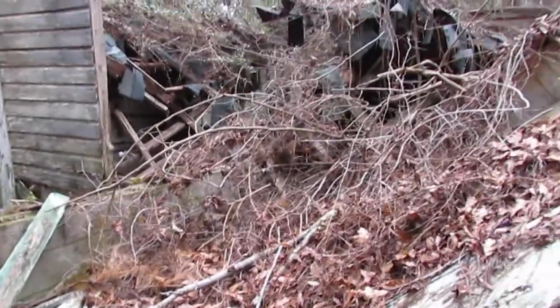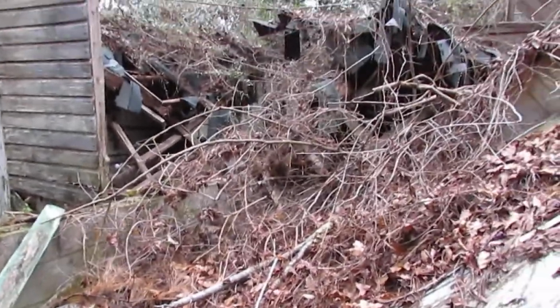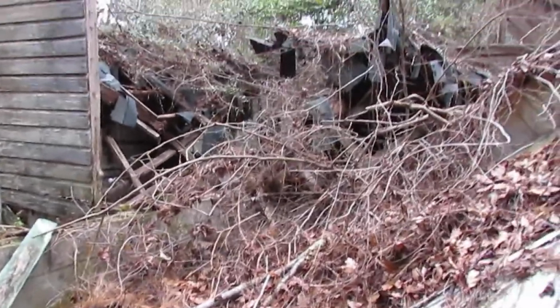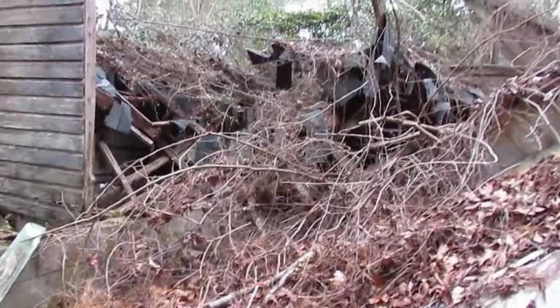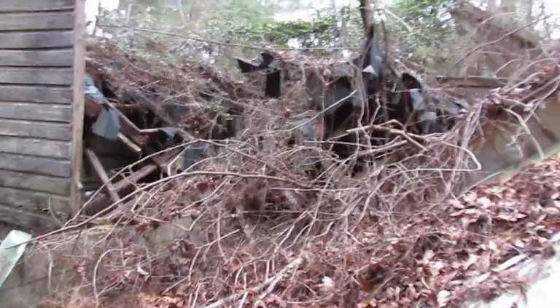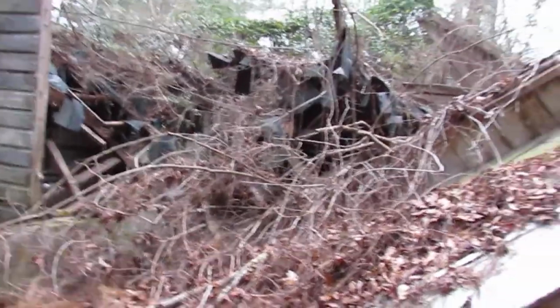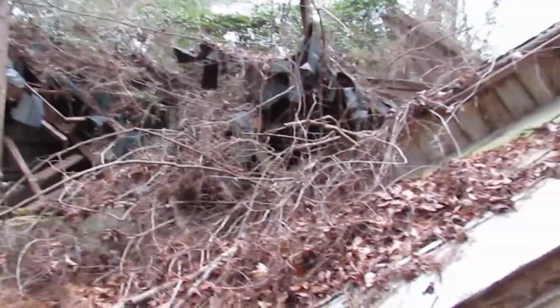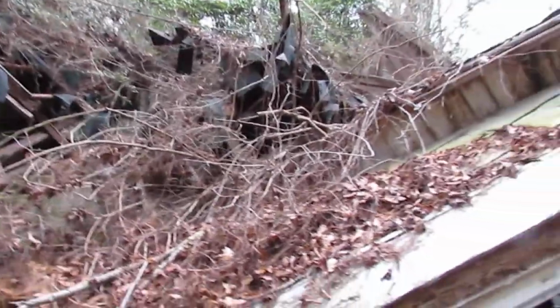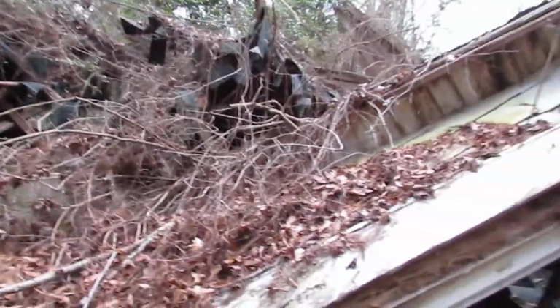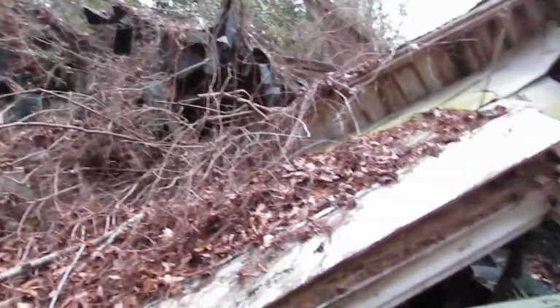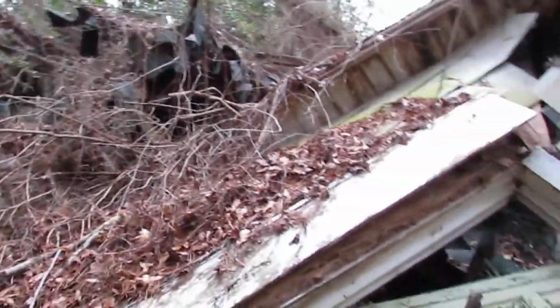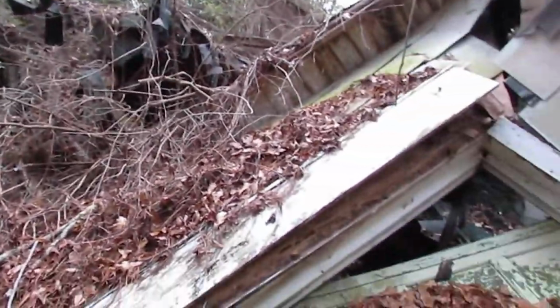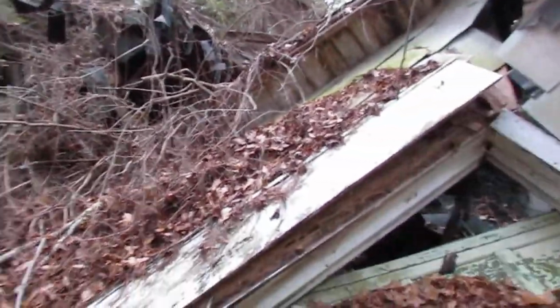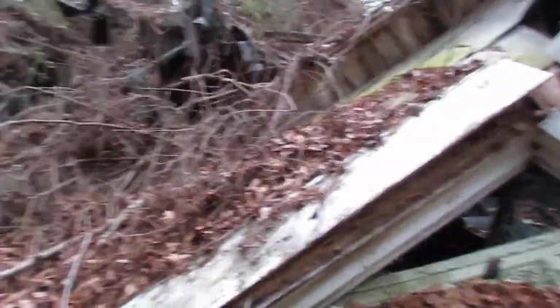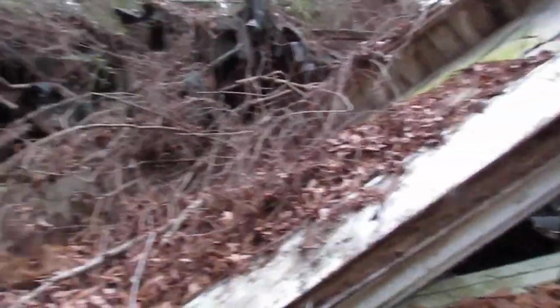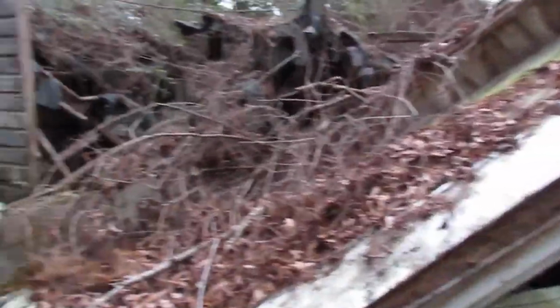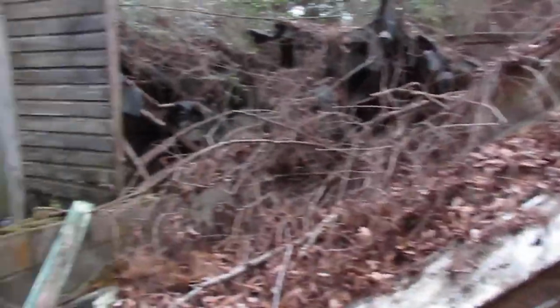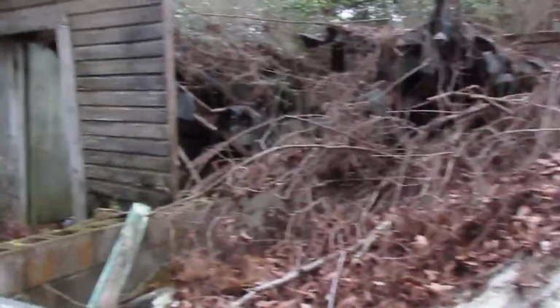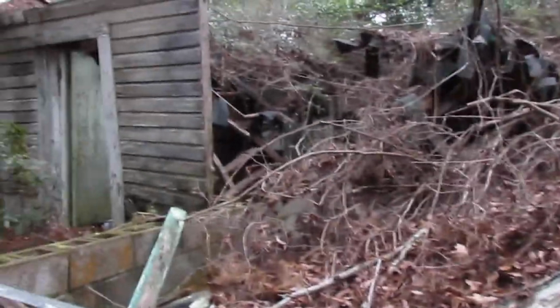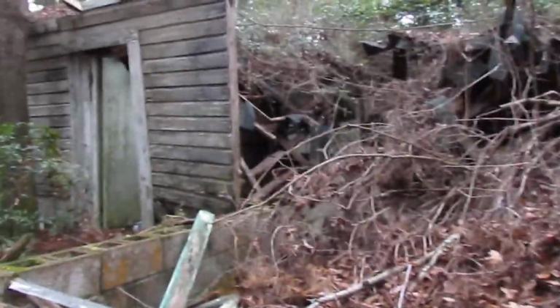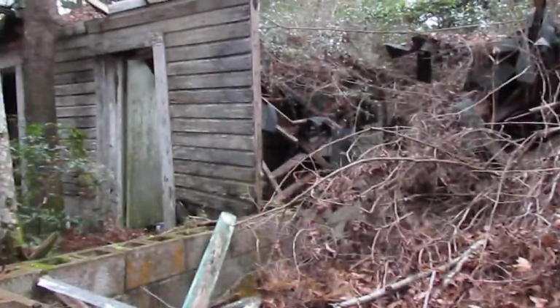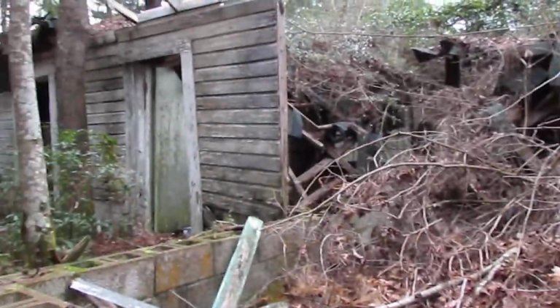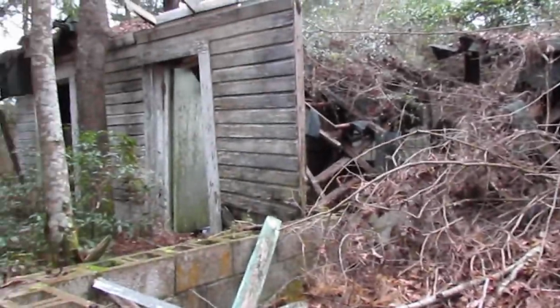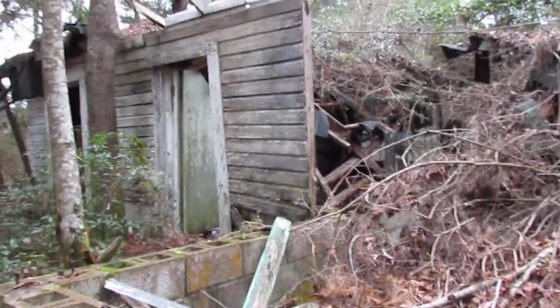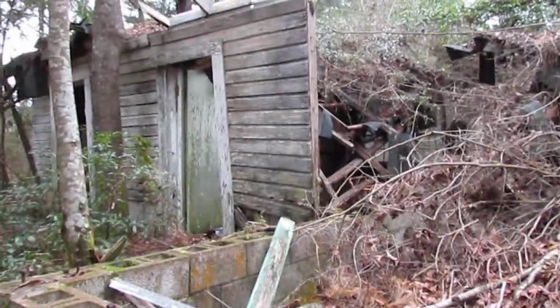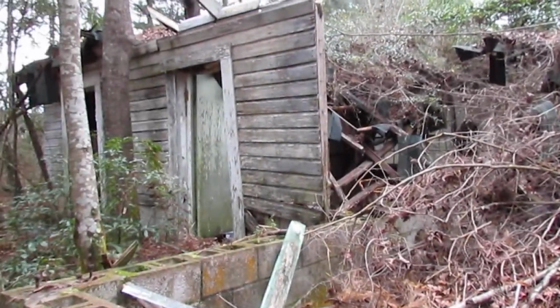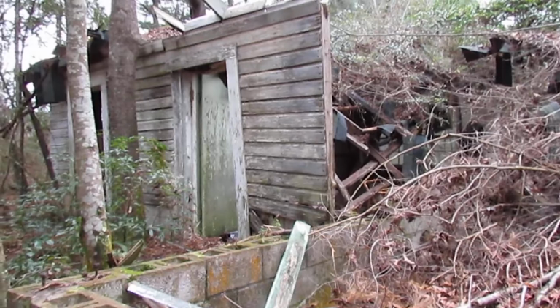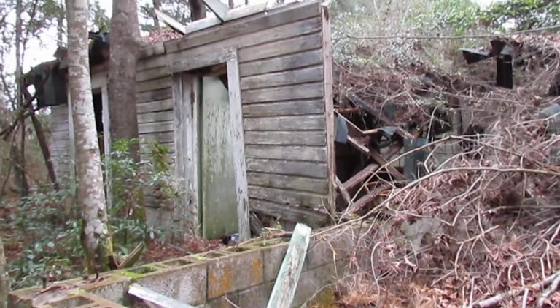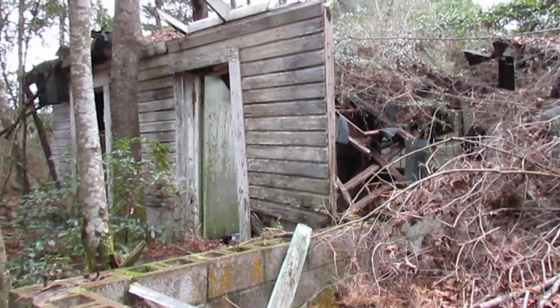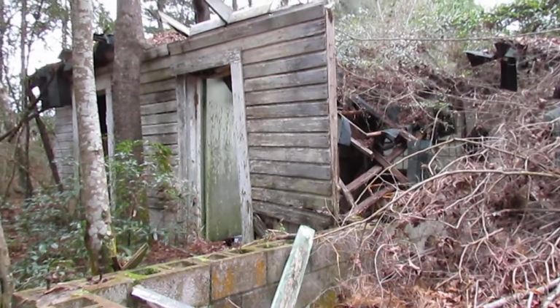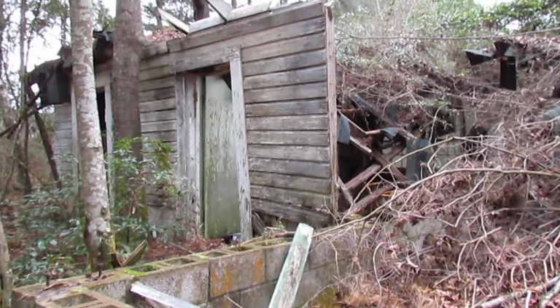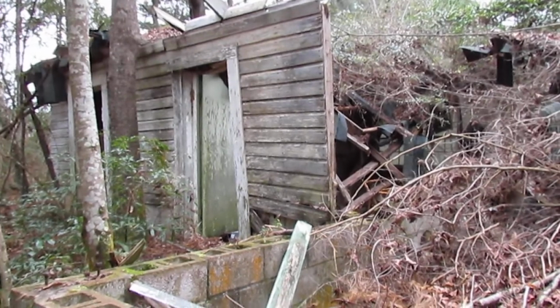Hello, I'm Chuck Phillip with South Alabama Home Inspections, and welcome to another edition of This Abandoned Home.